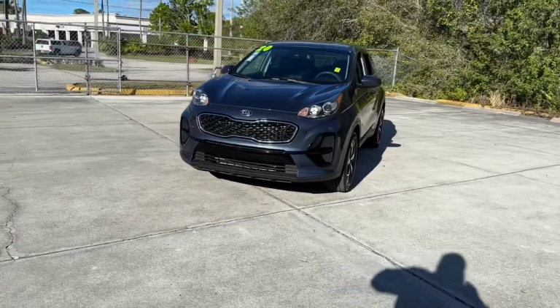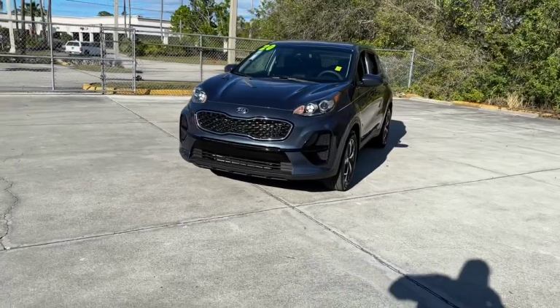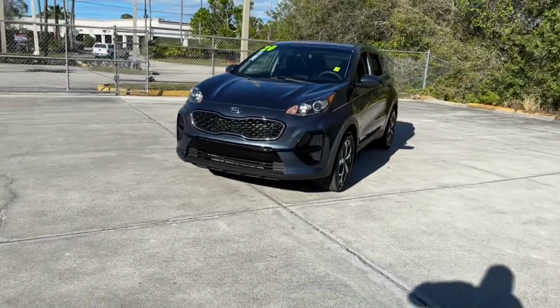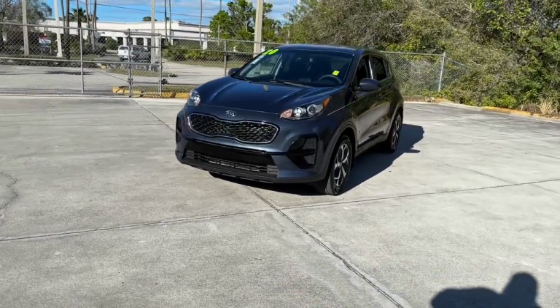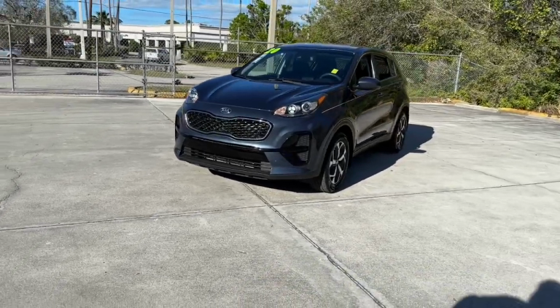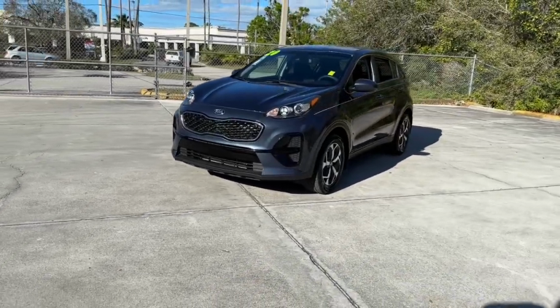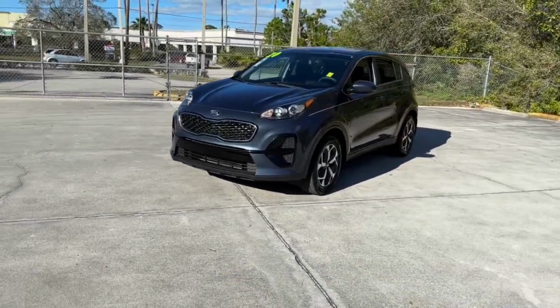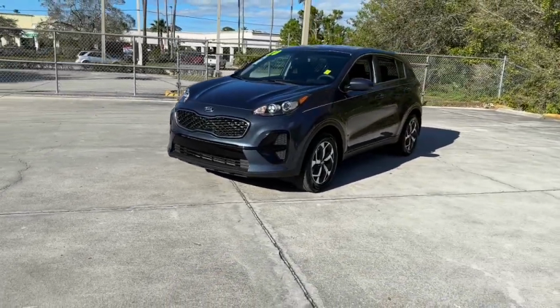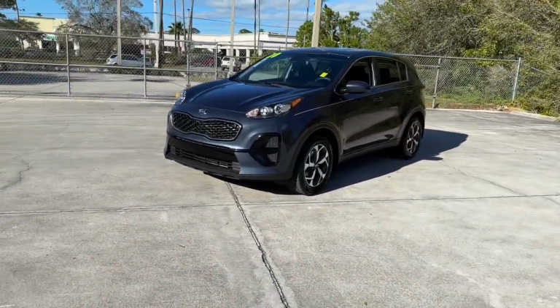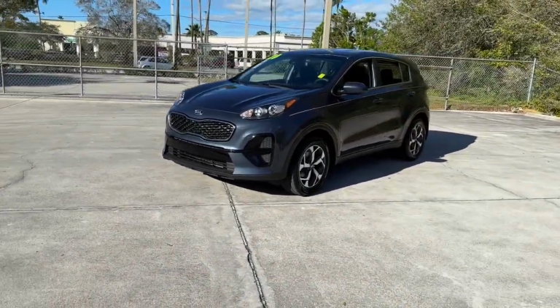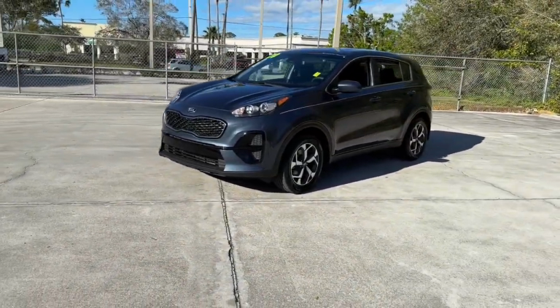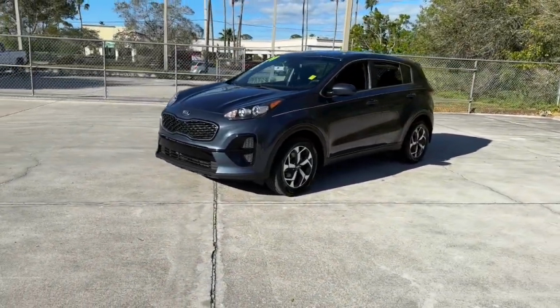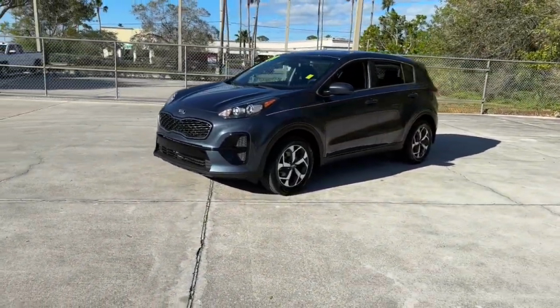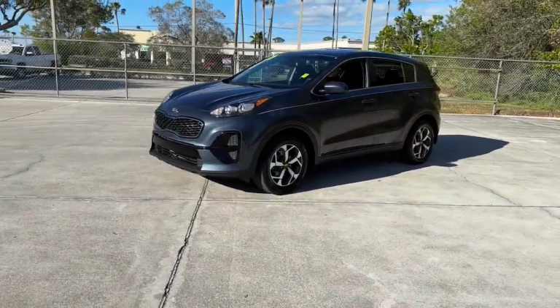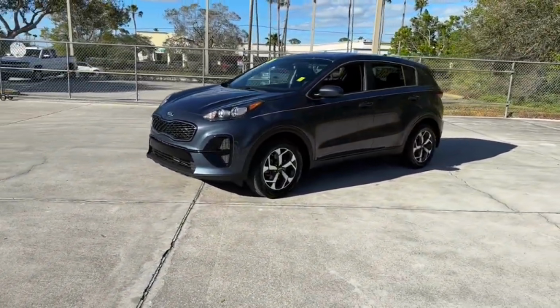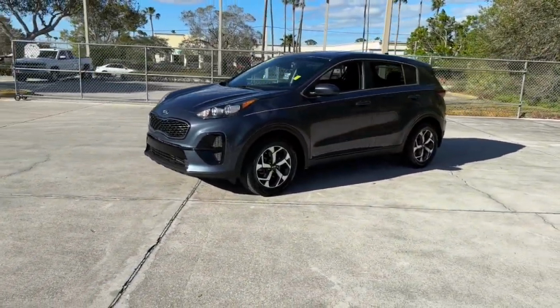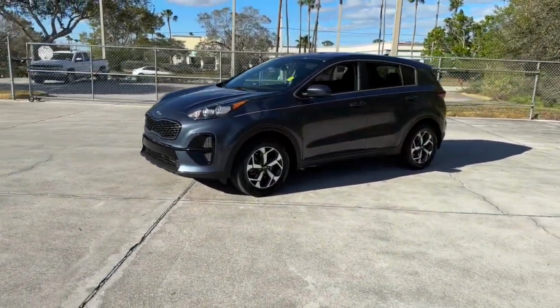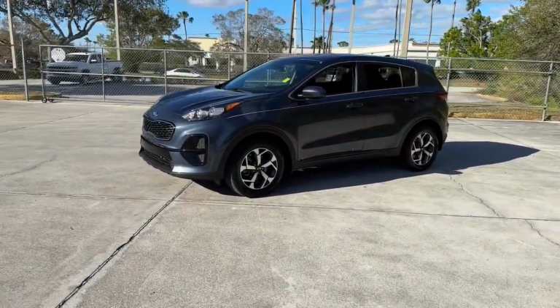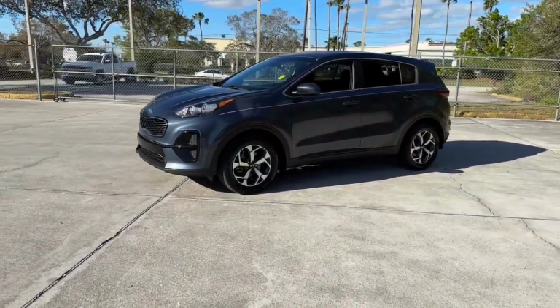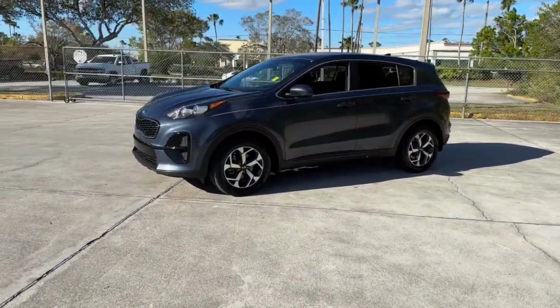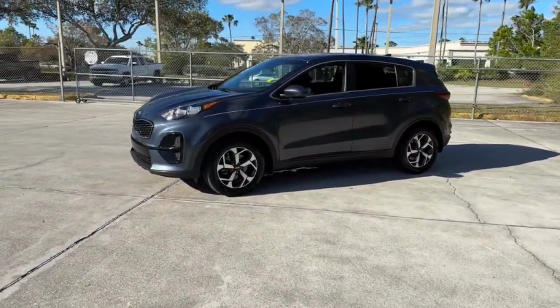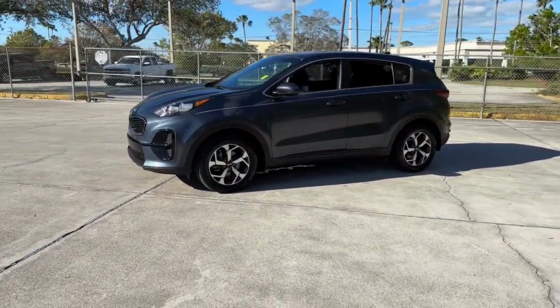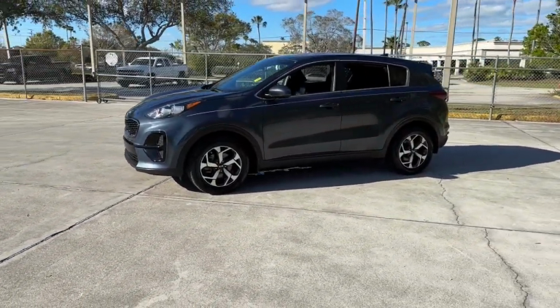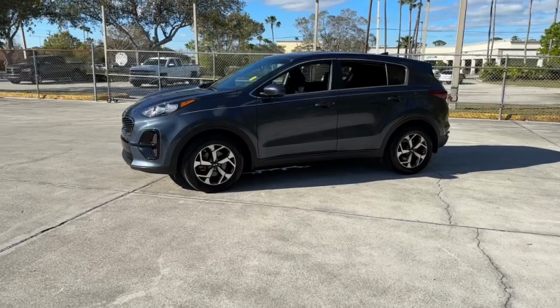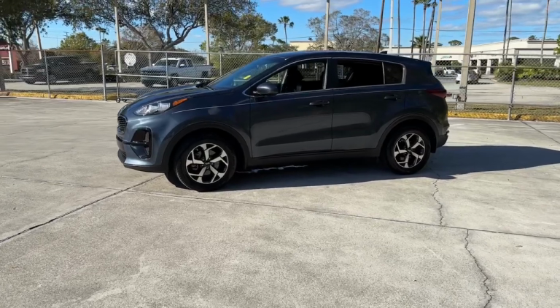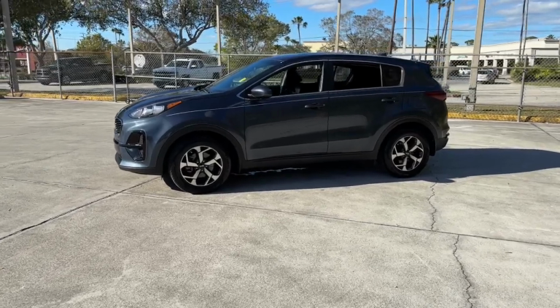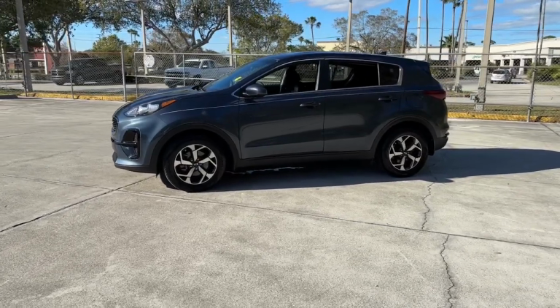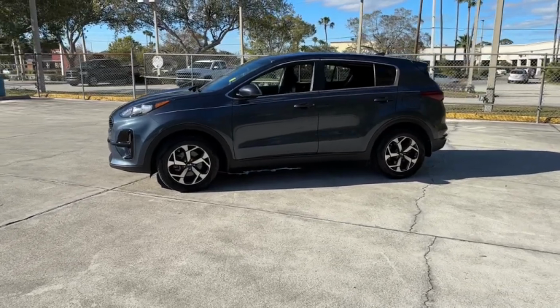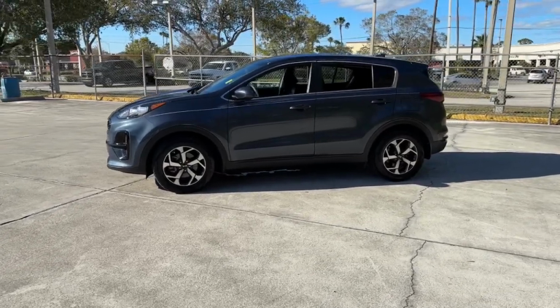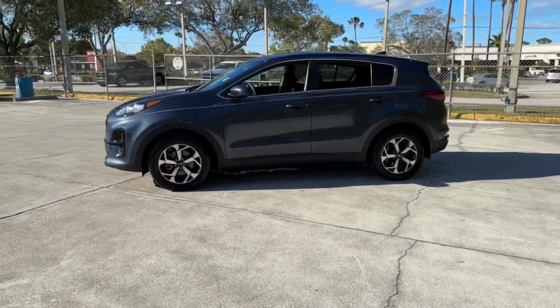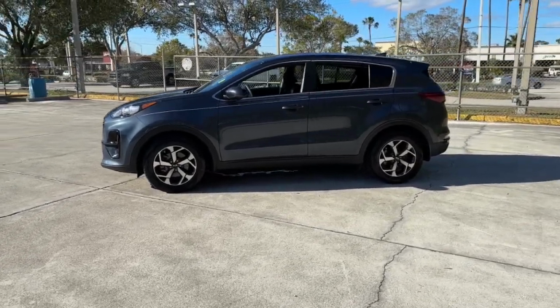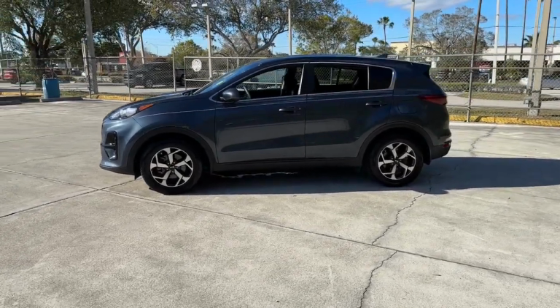Answer the call to adventure in this Kia Sportage, the modern compact crossover available in front-wheel drive or all-wheel drive.